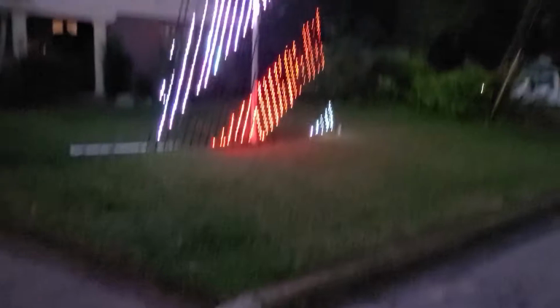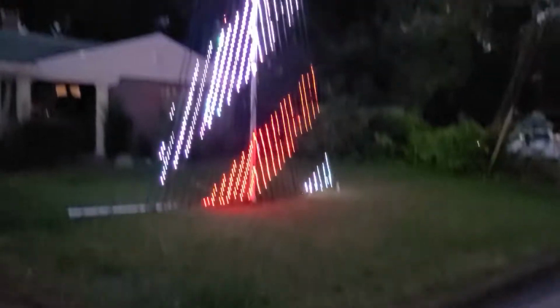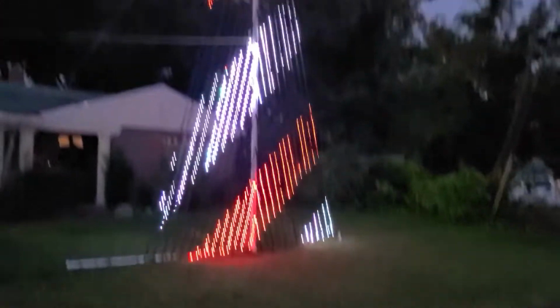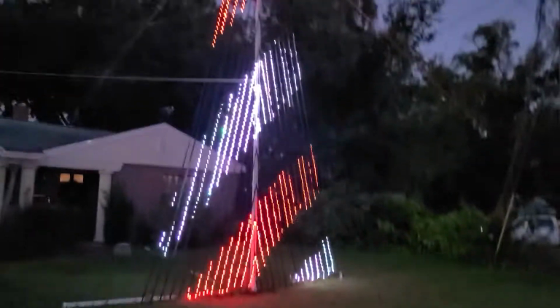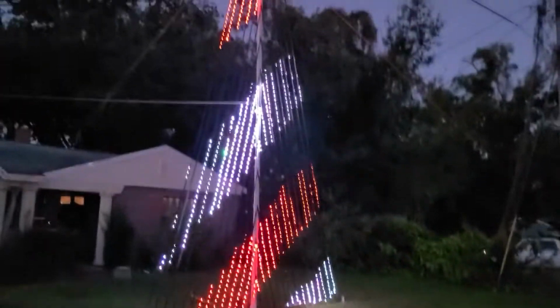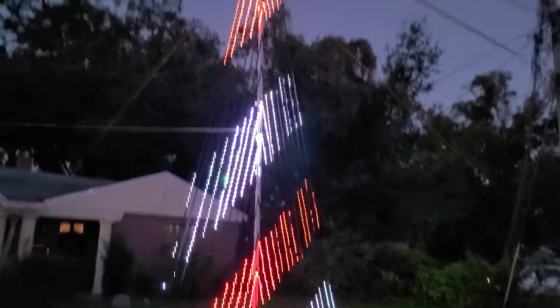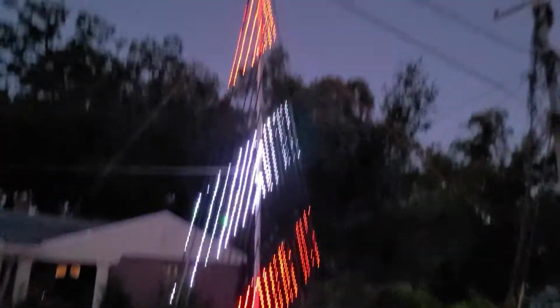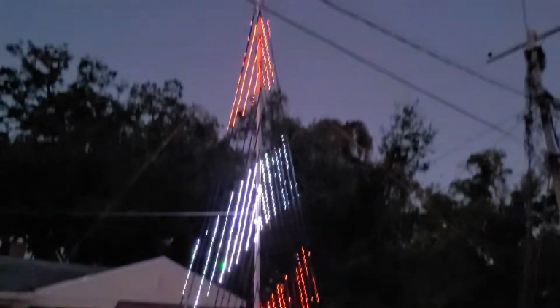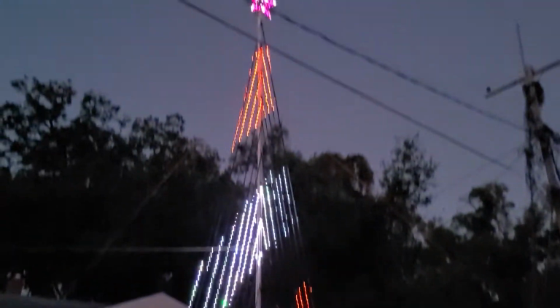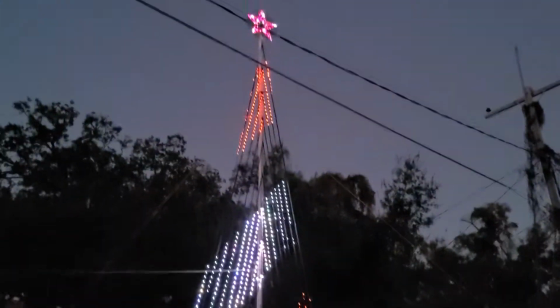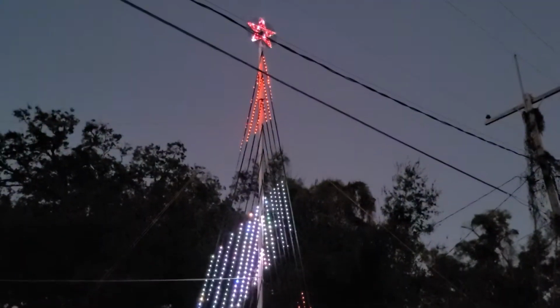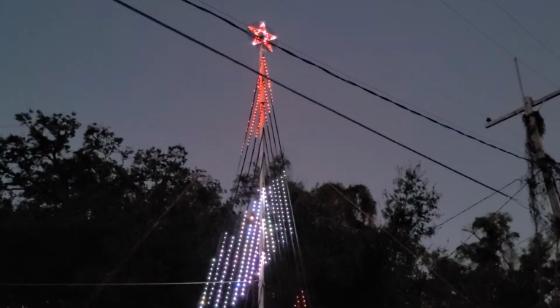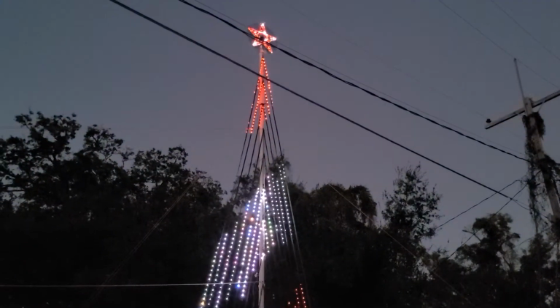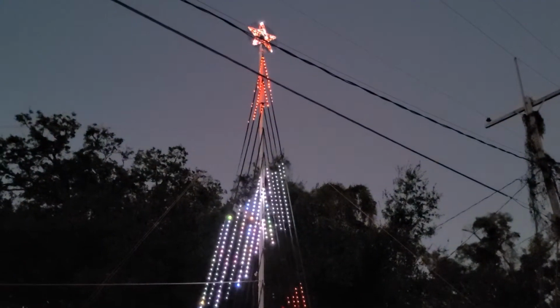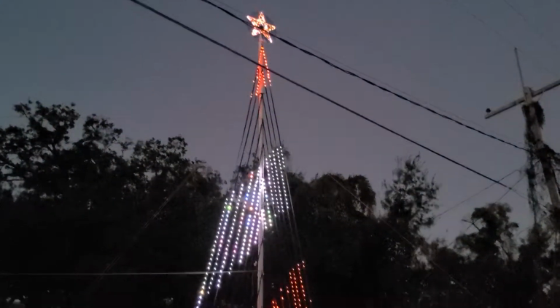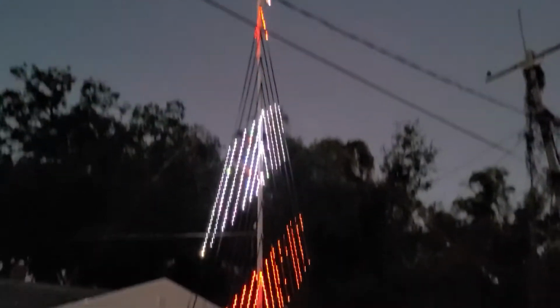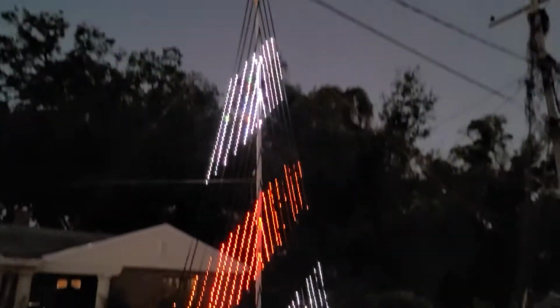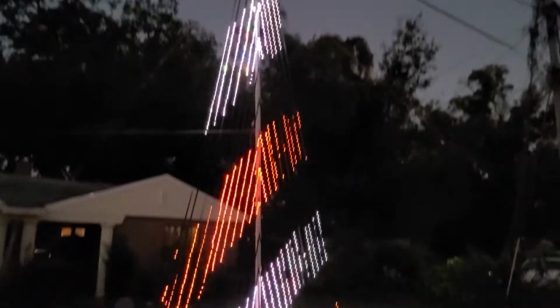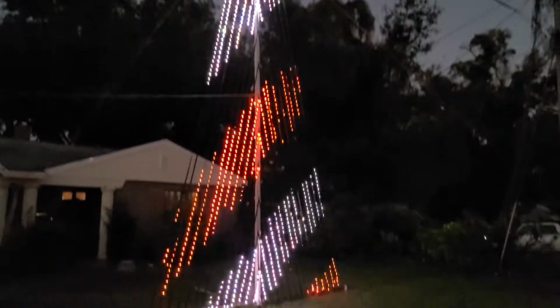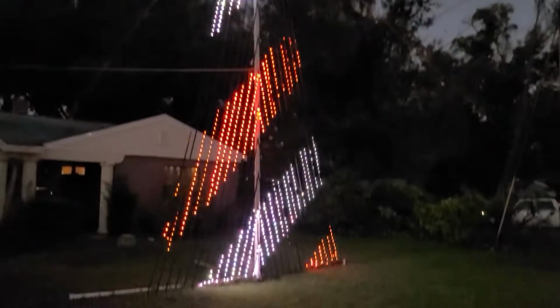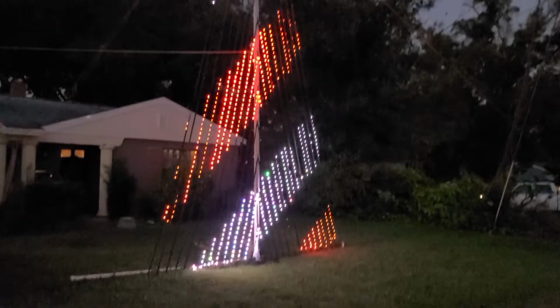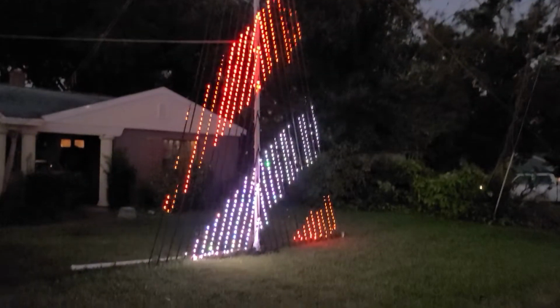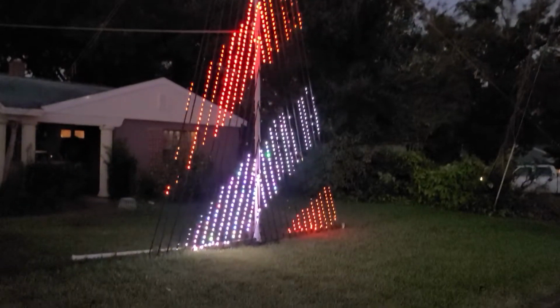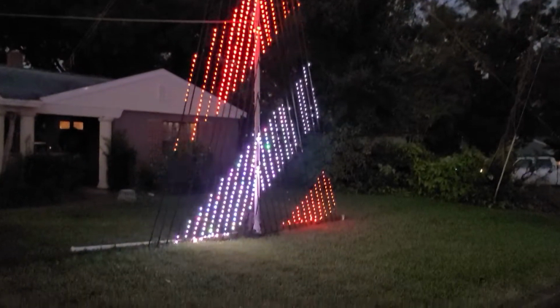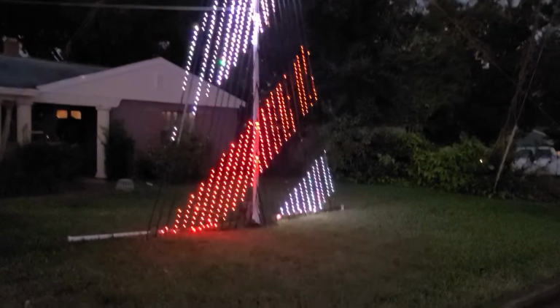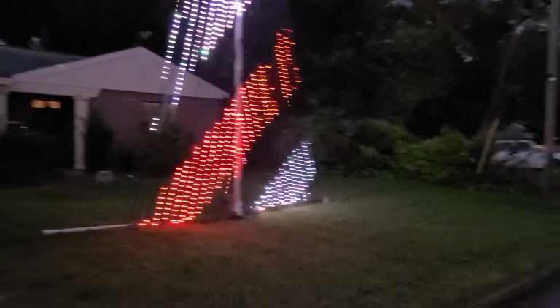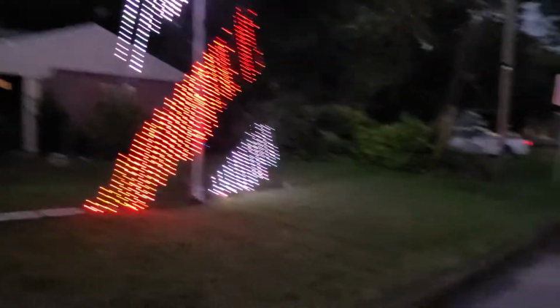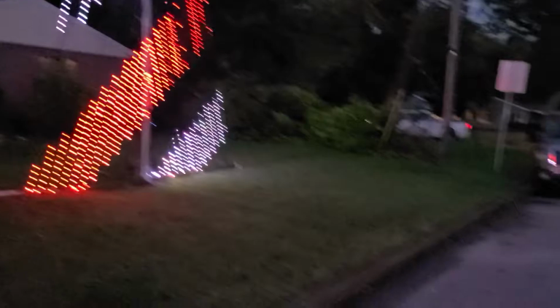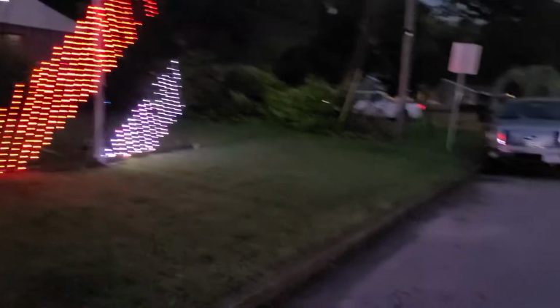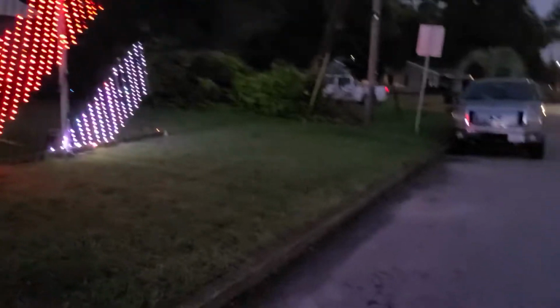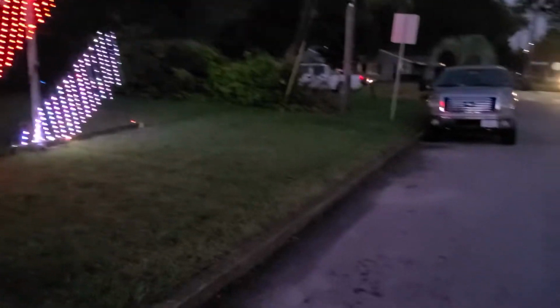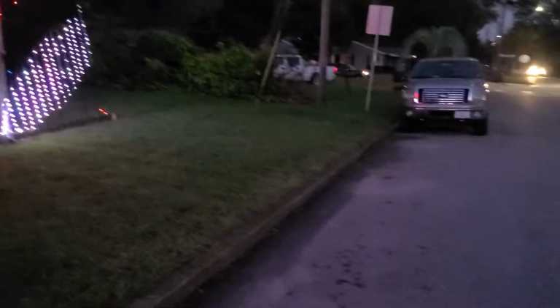Just to start the video off — yes, that is my Christmas tree. It's 33 feet tall and it's in my front yard.